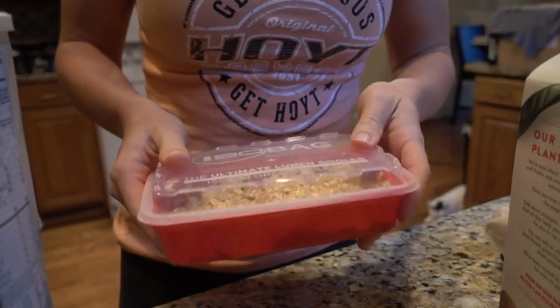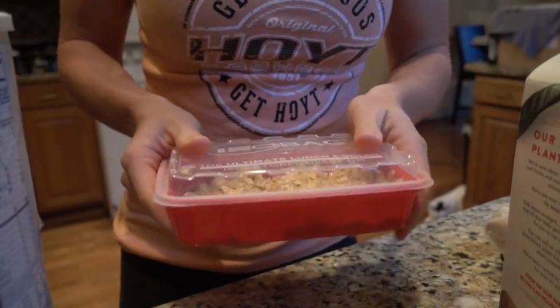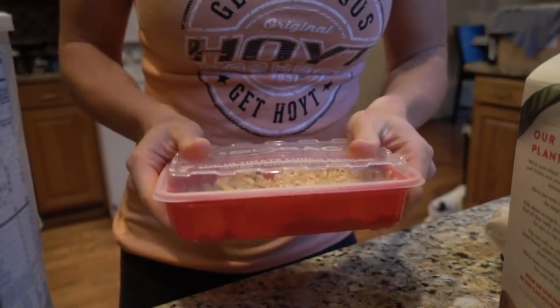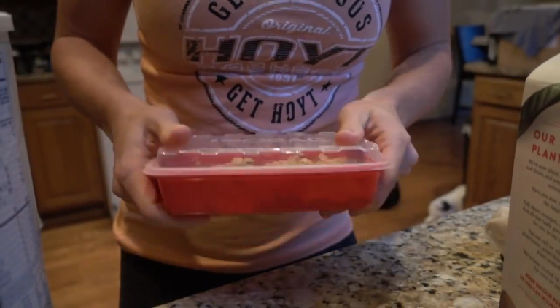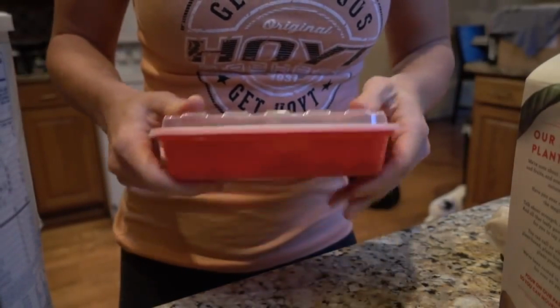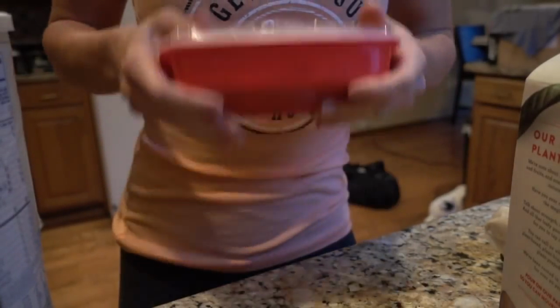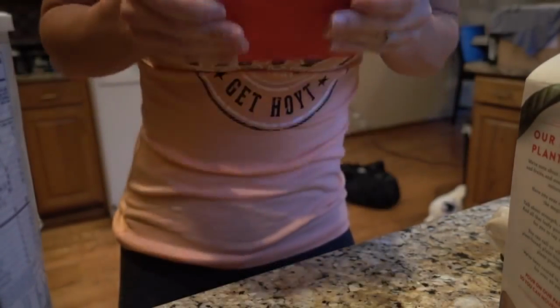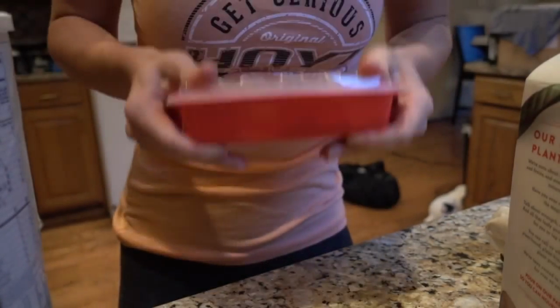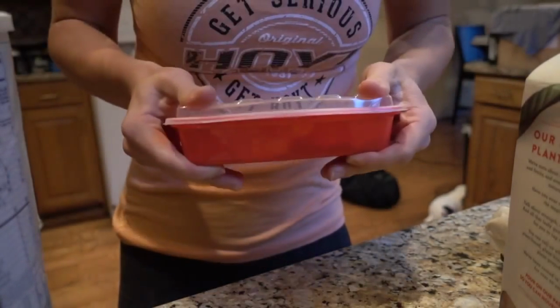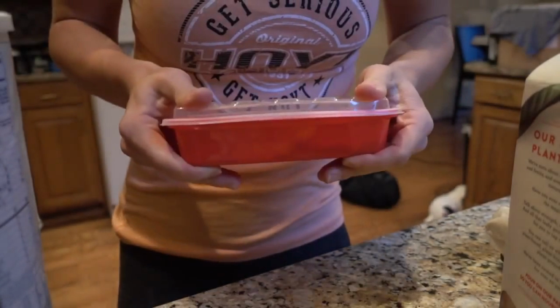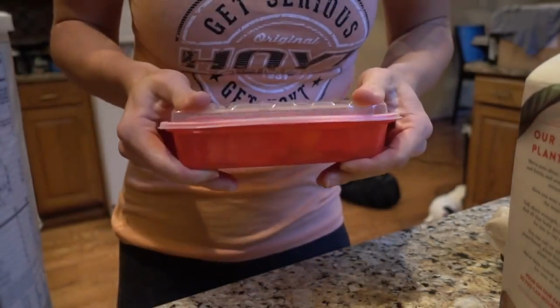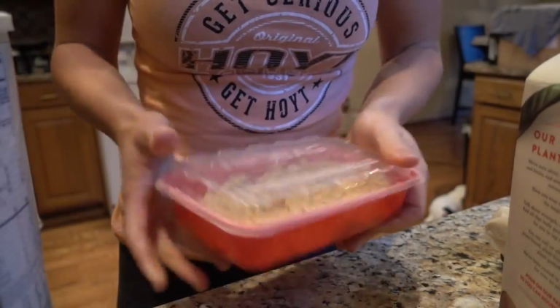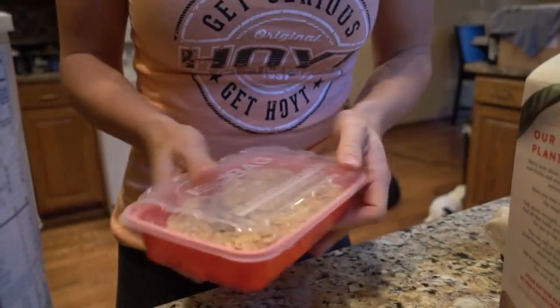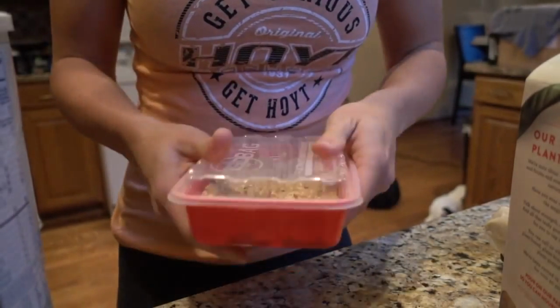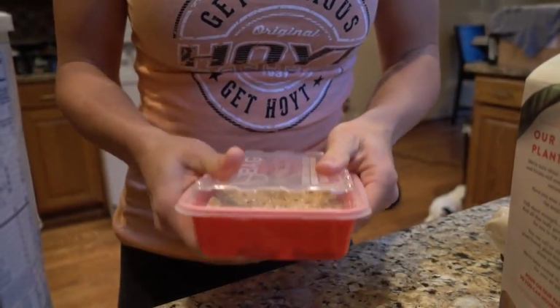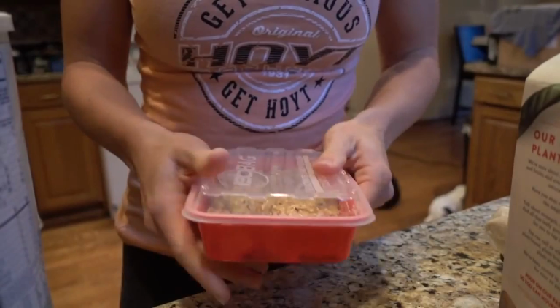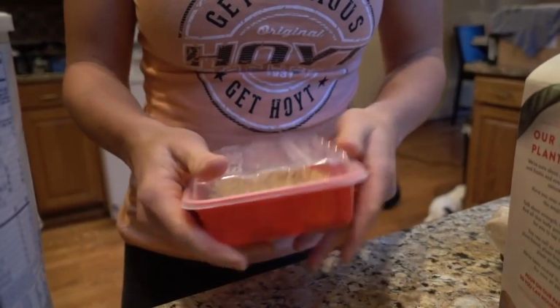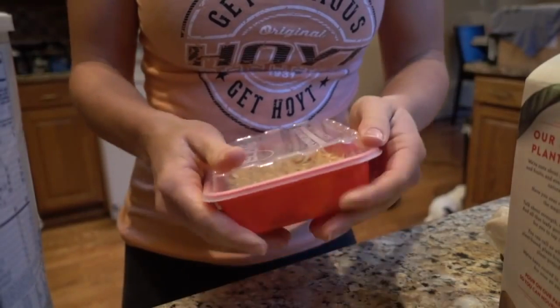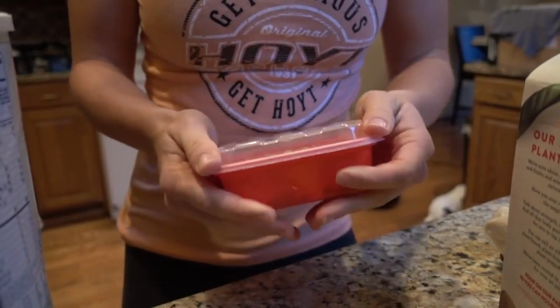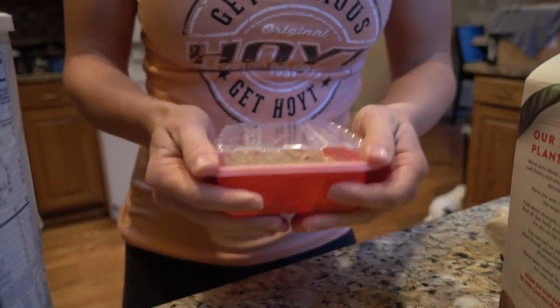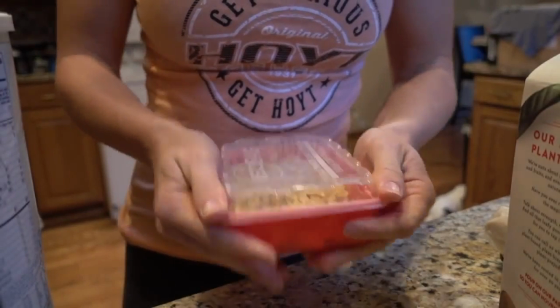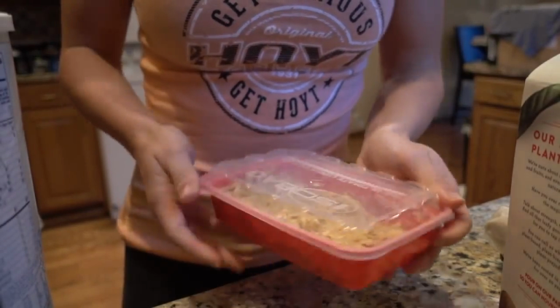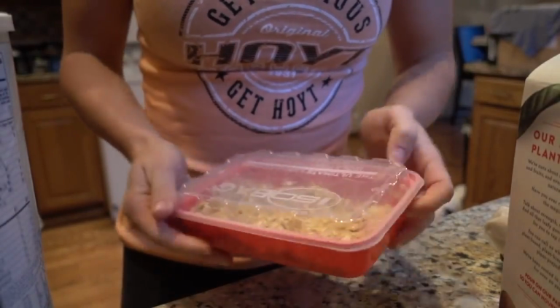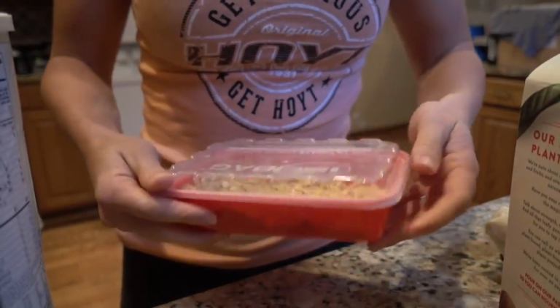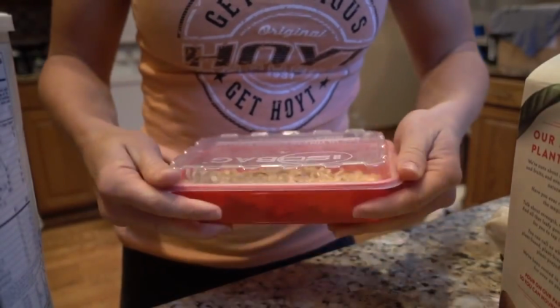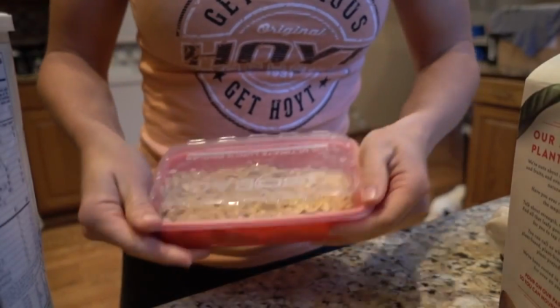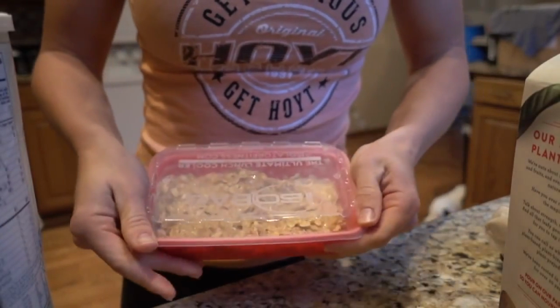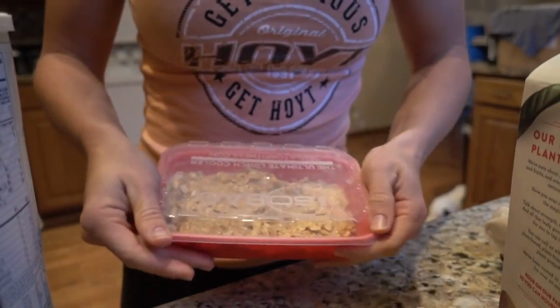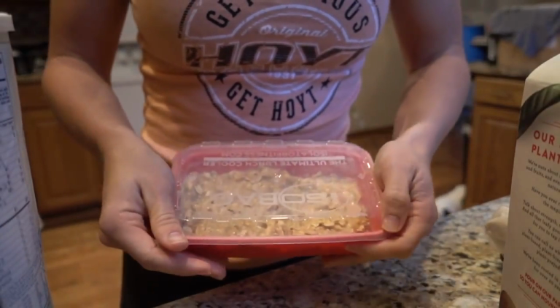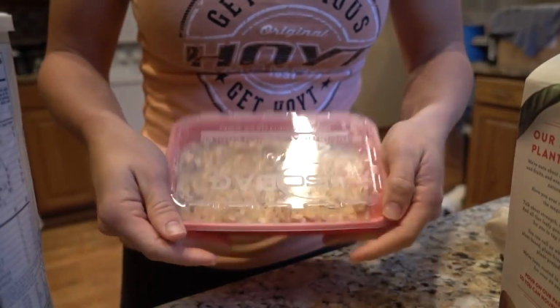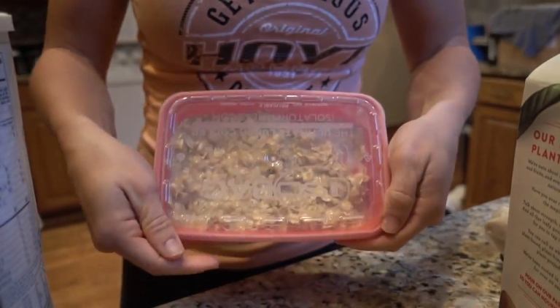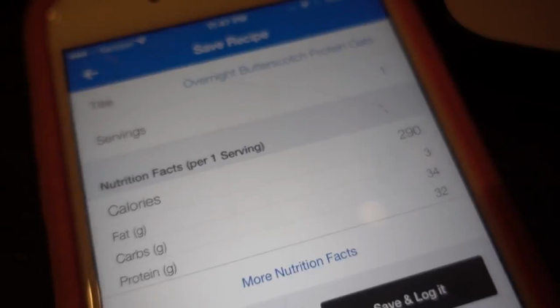Definitely try this one. Very simple, very easy. Throw it in the fridge overnight.